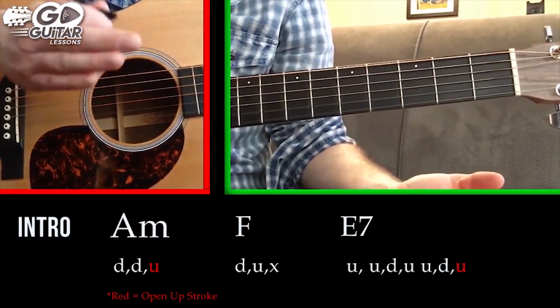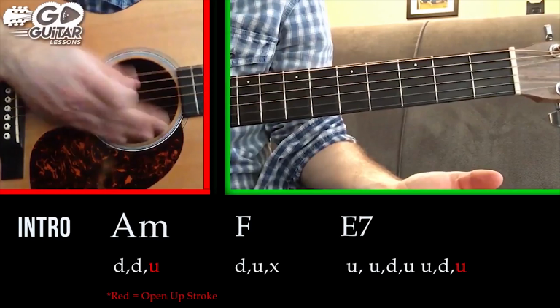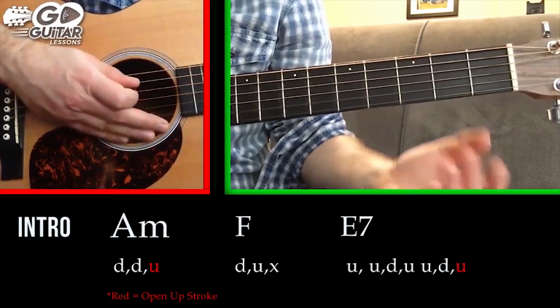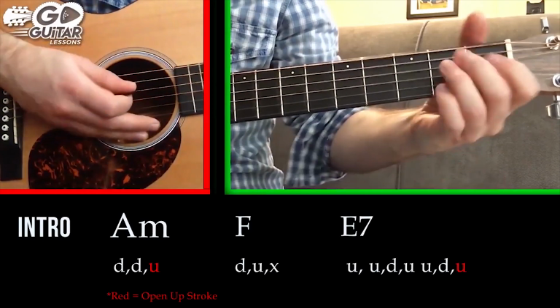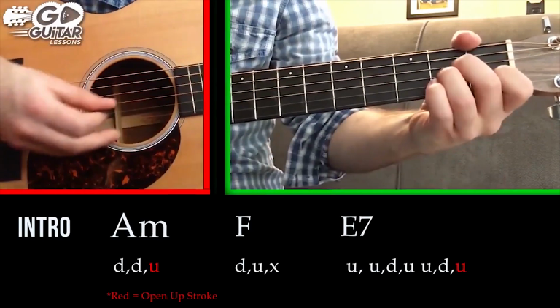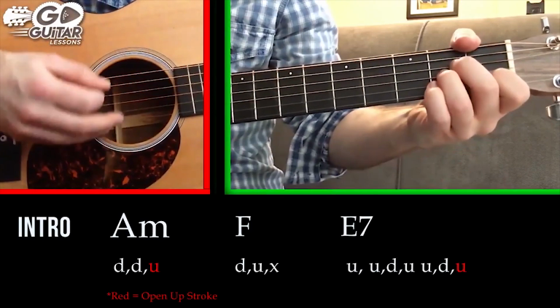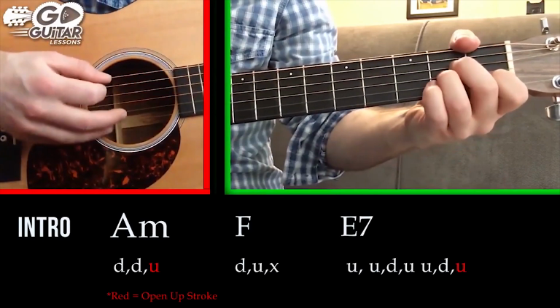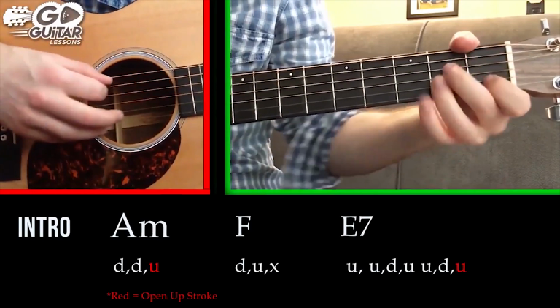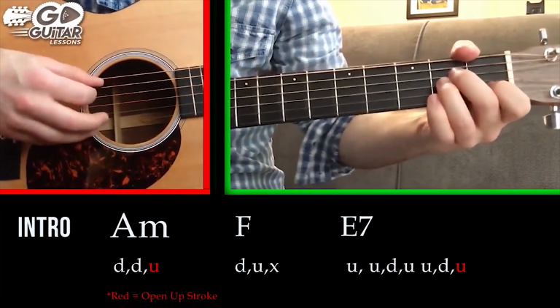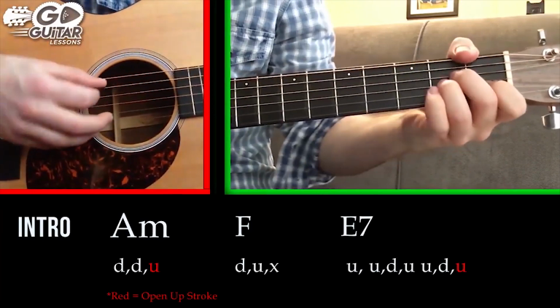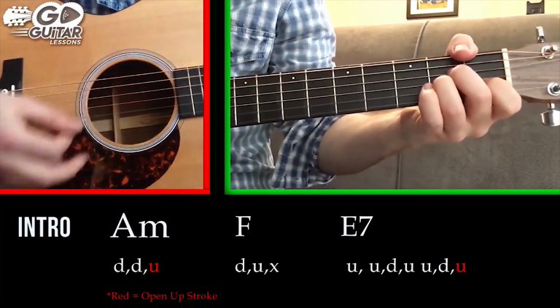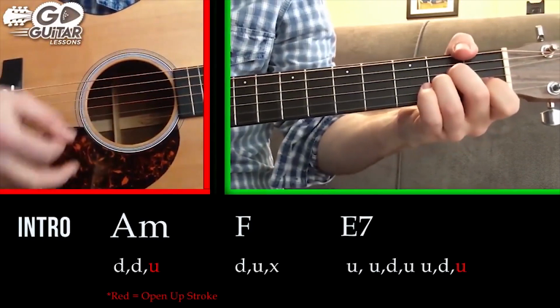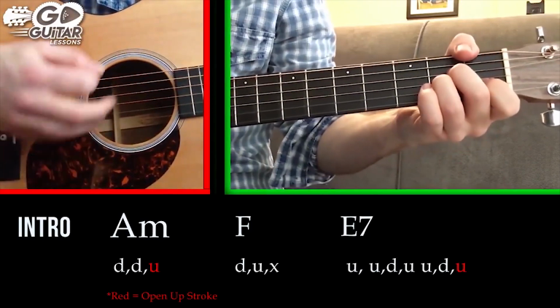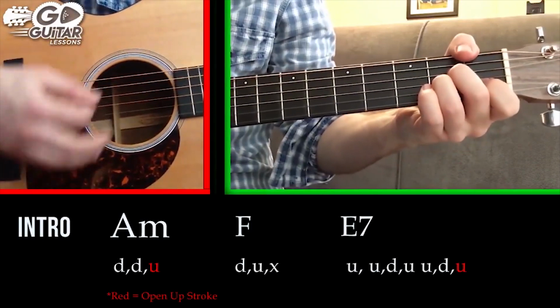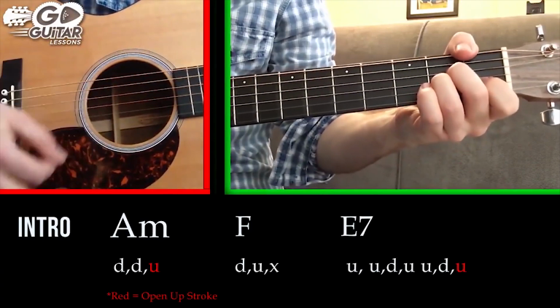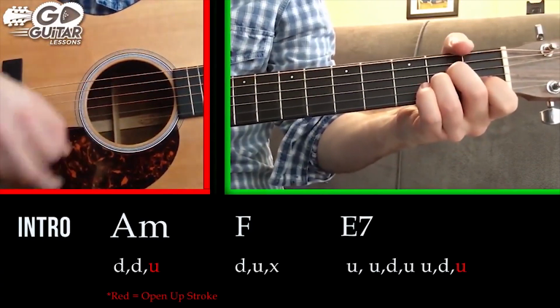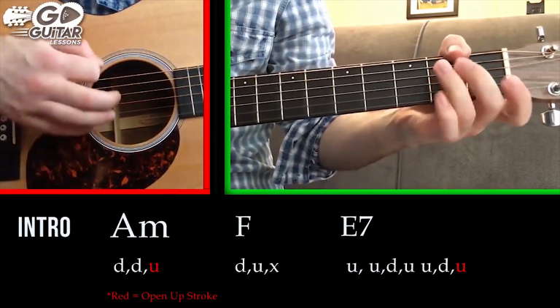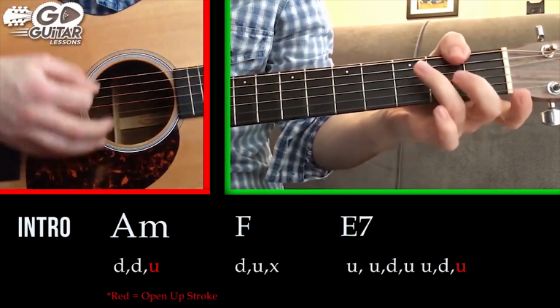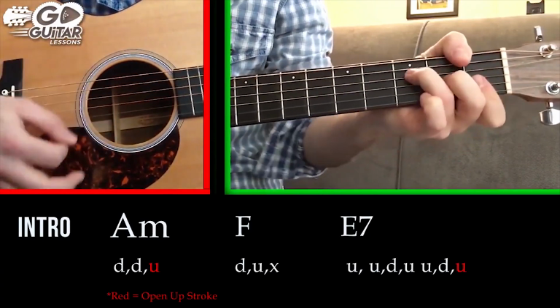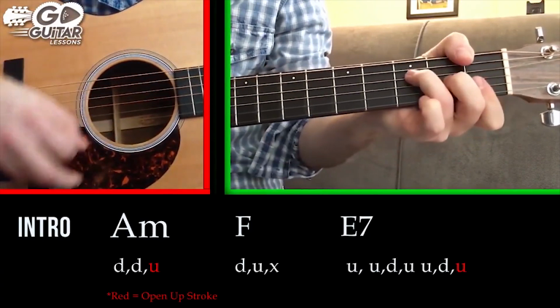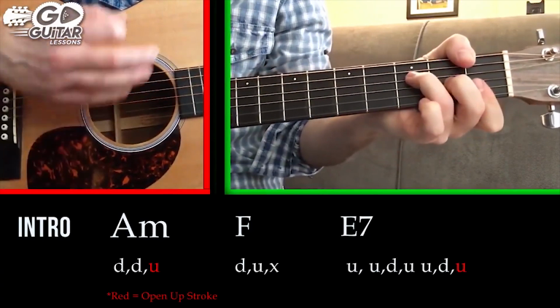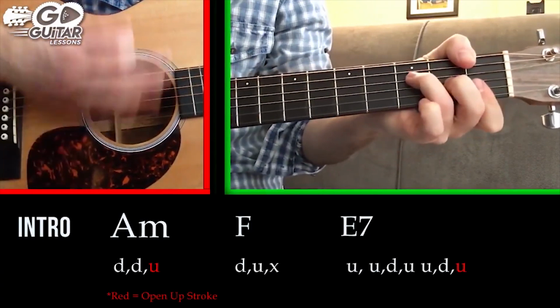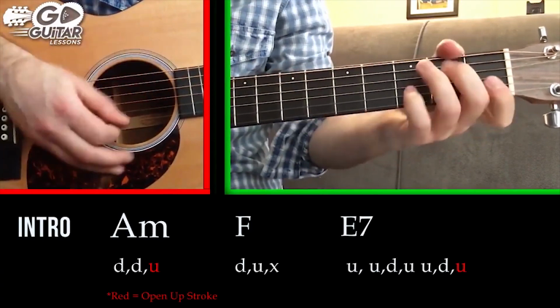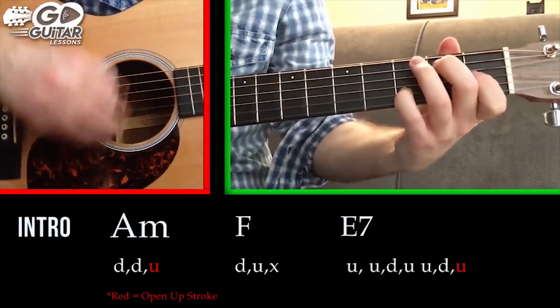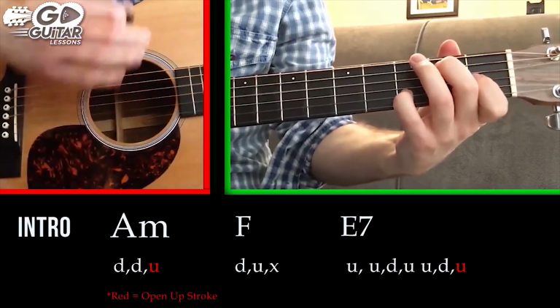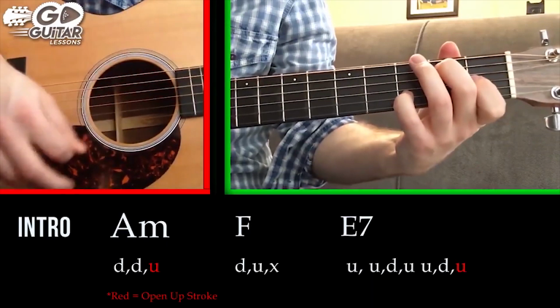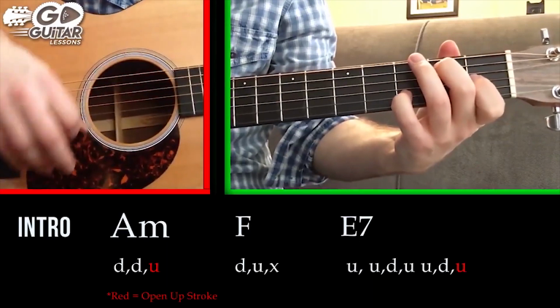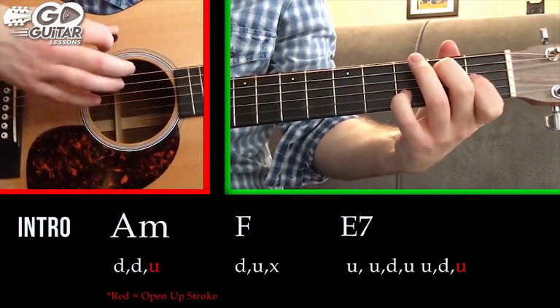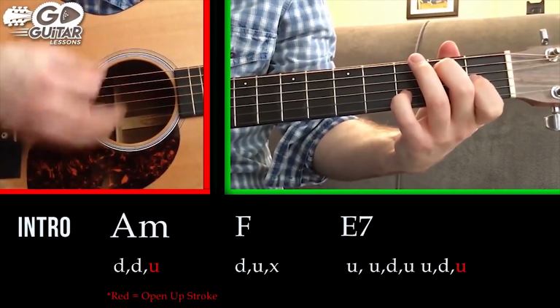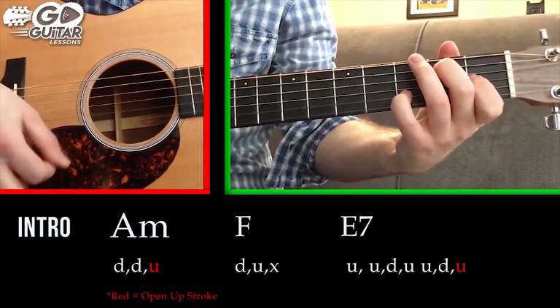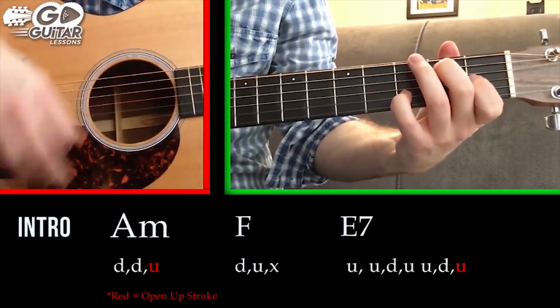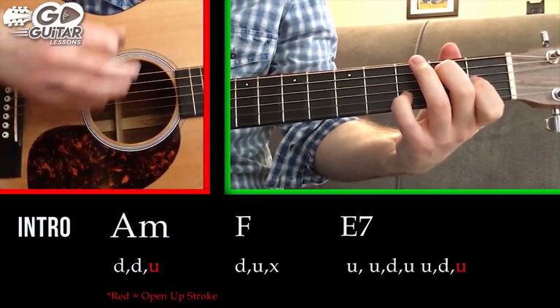So here's our first line: A minor — down, down, up, down, up, up, up, down, up.